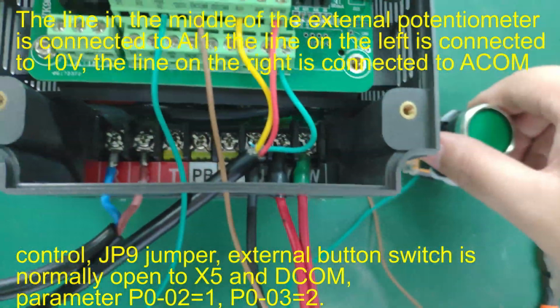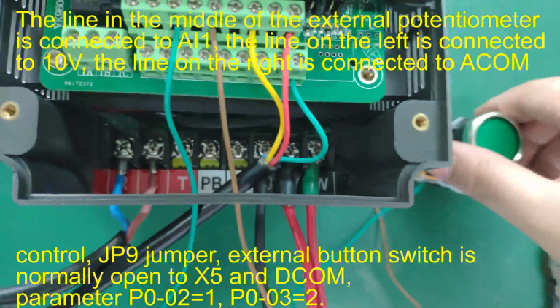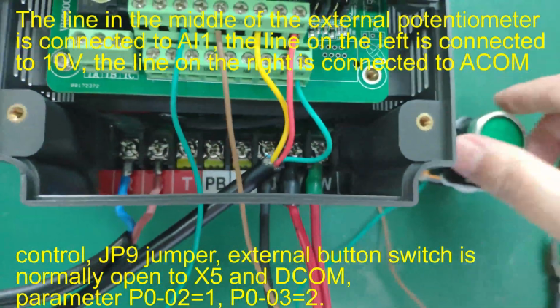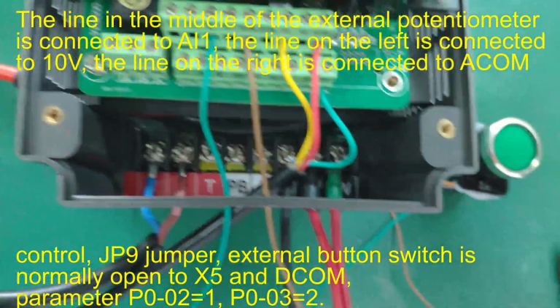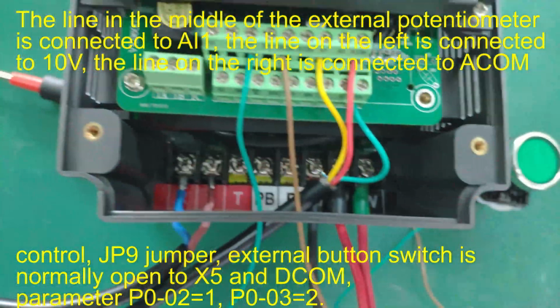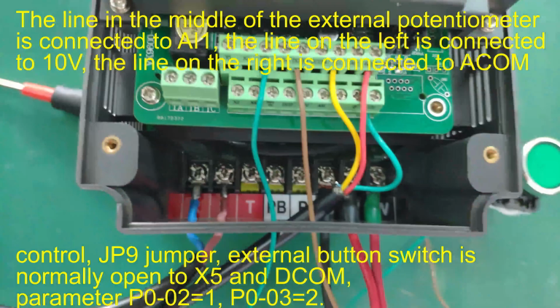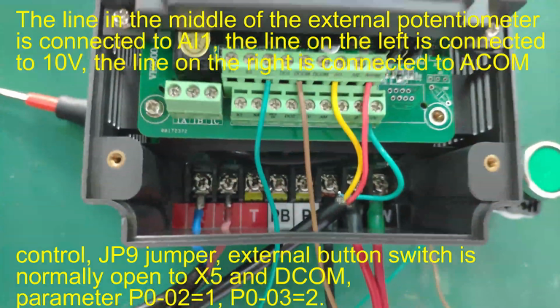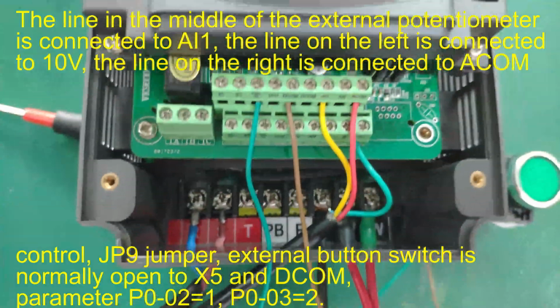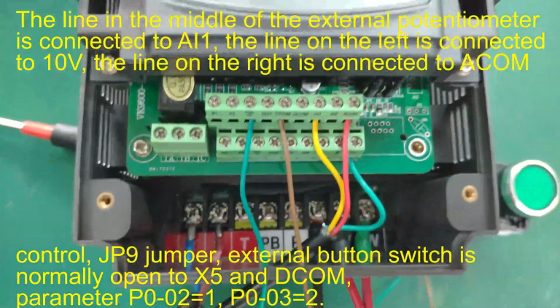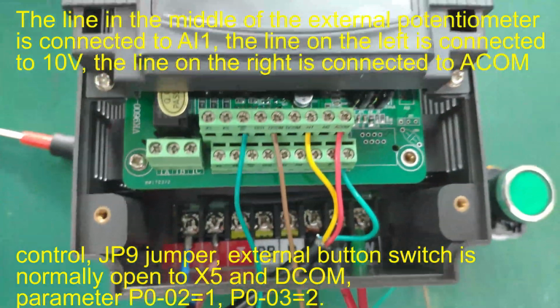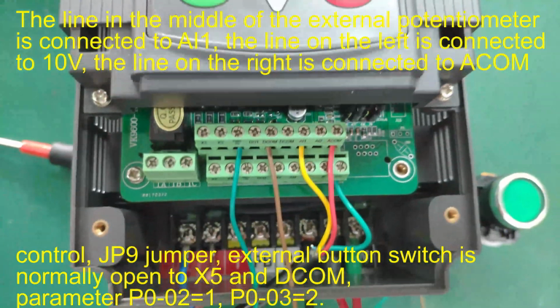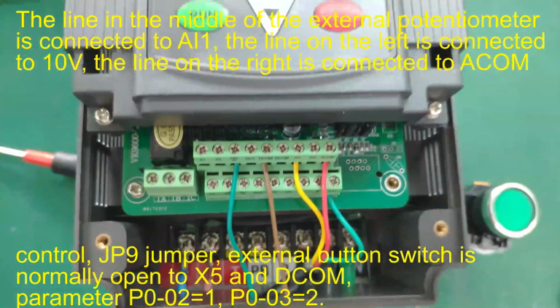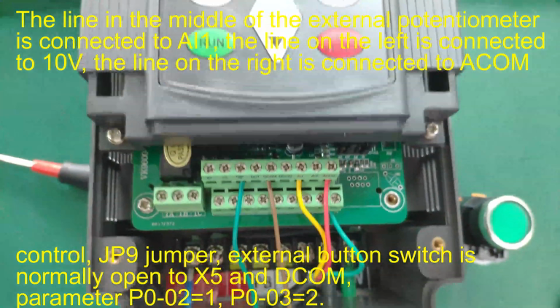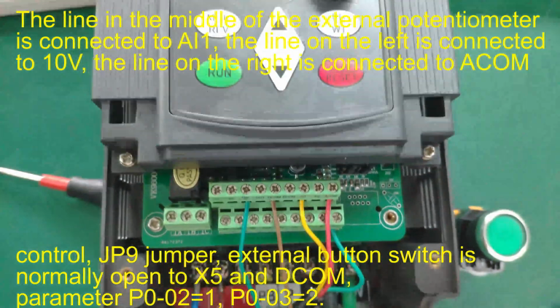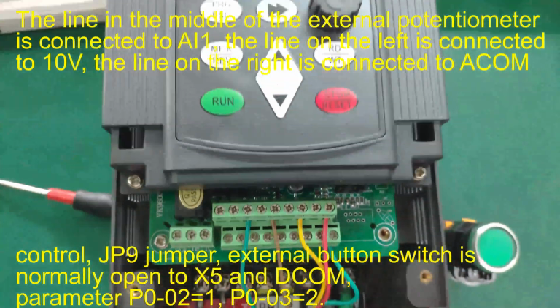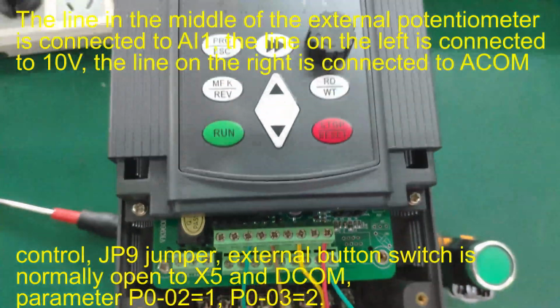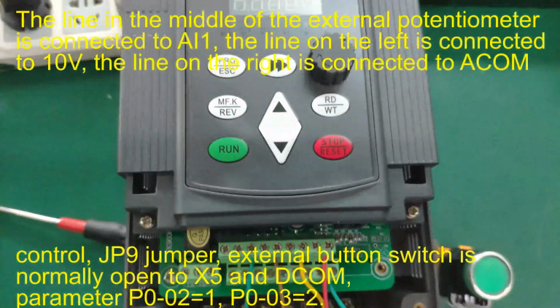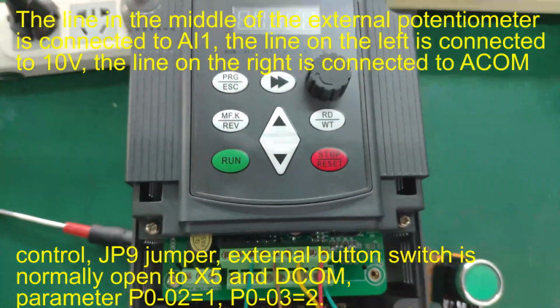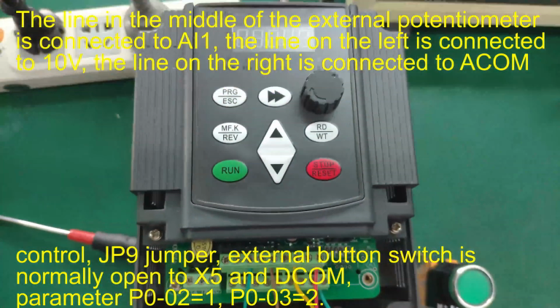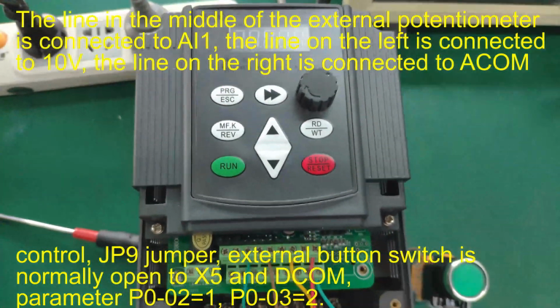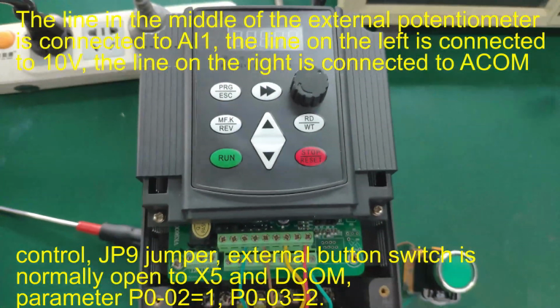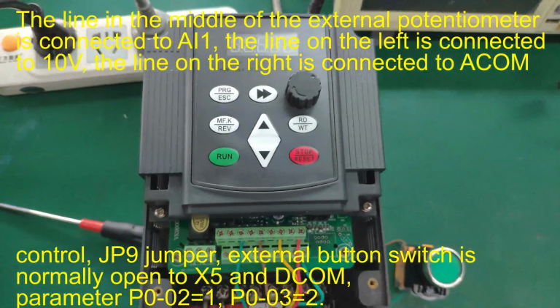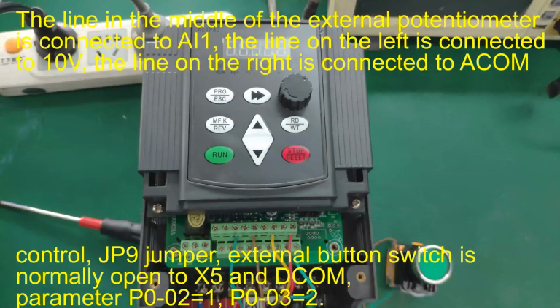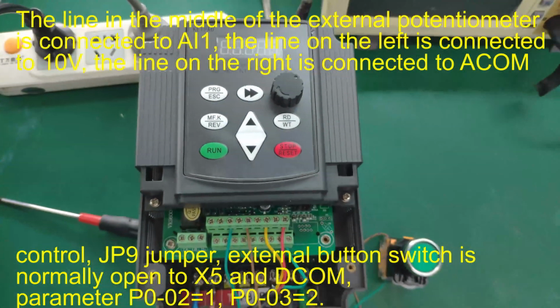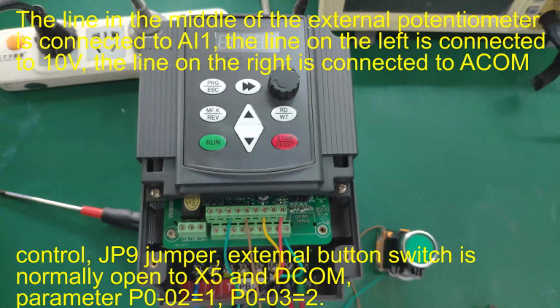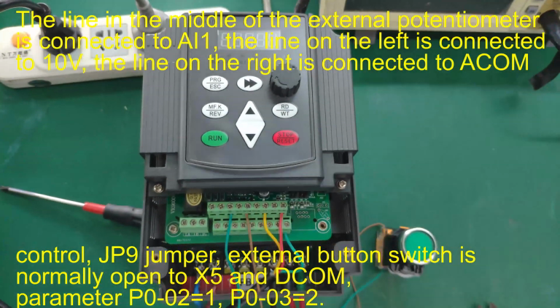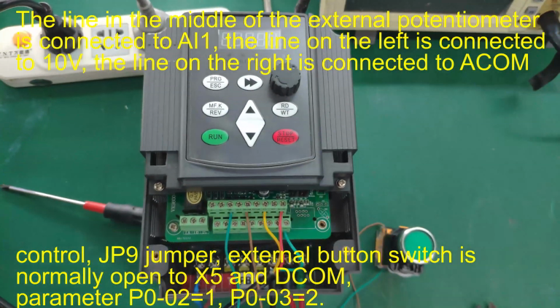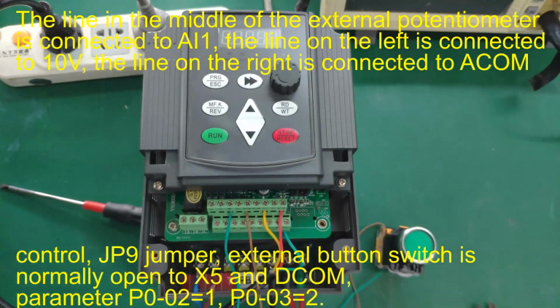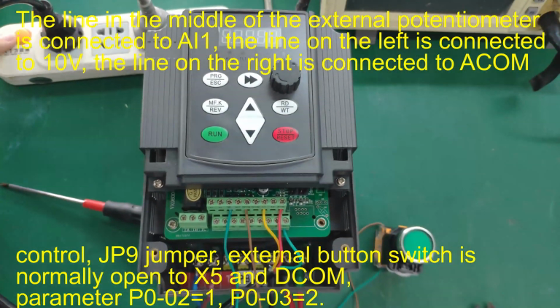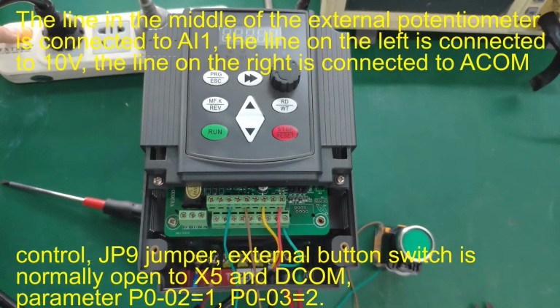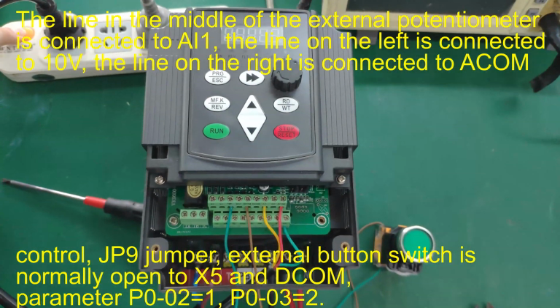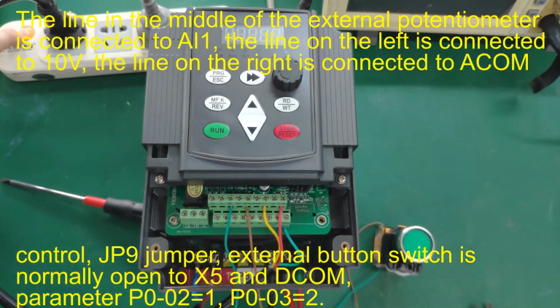Parameter P0-02 is set to 1, and P0-03 is set to 2.